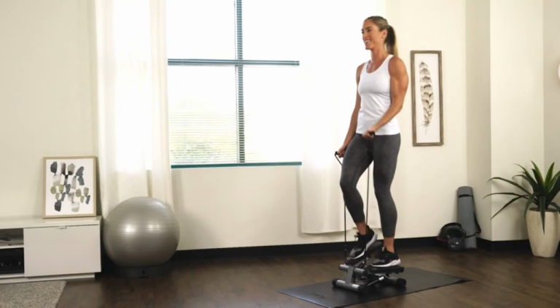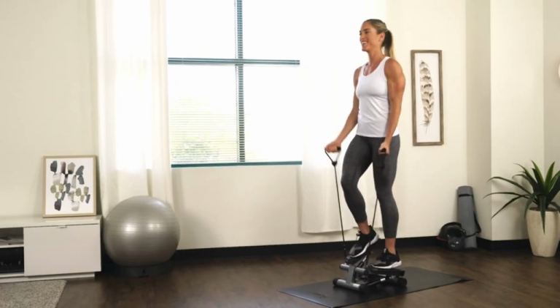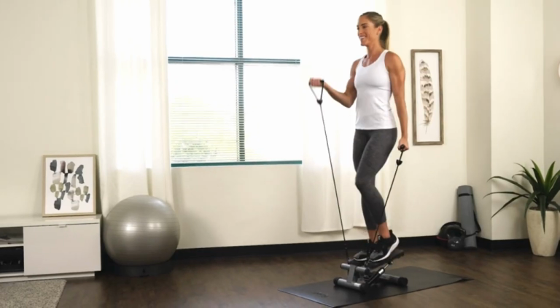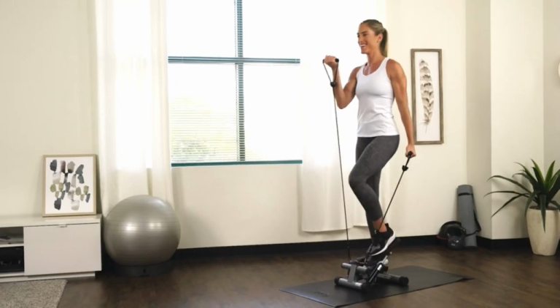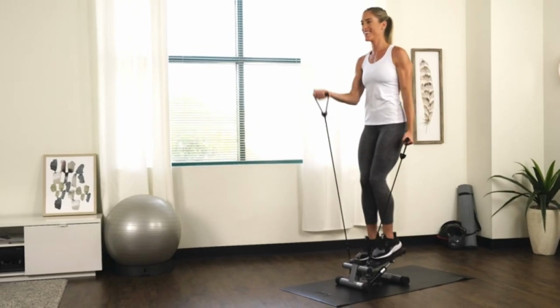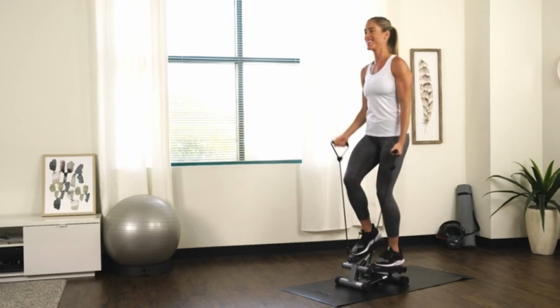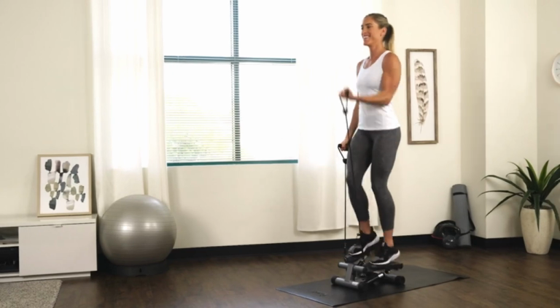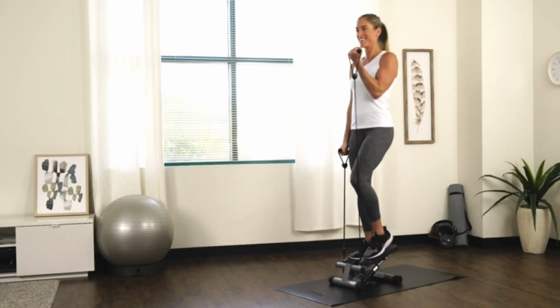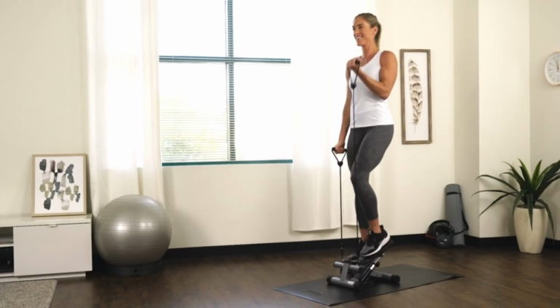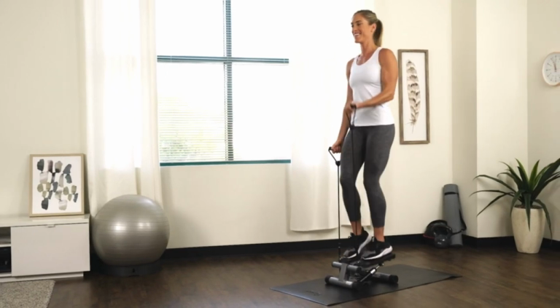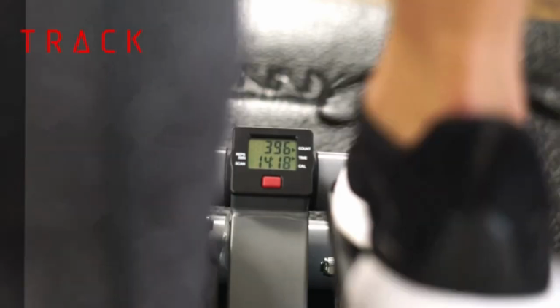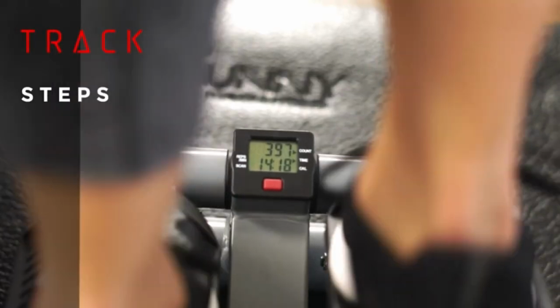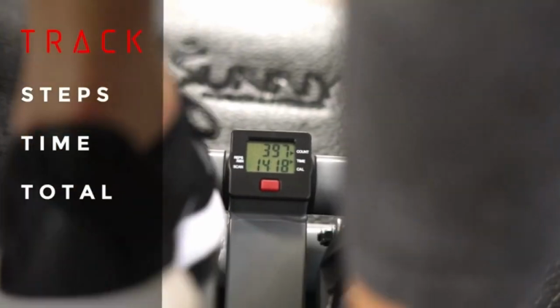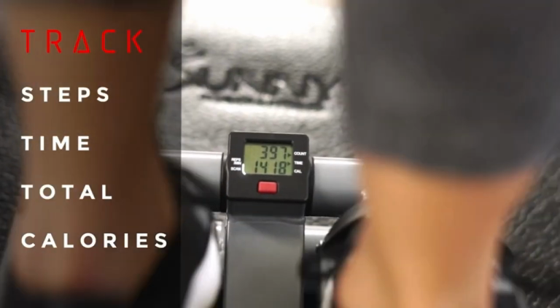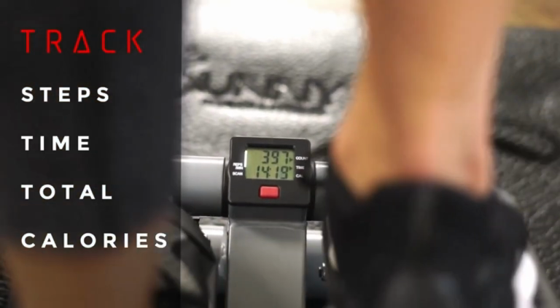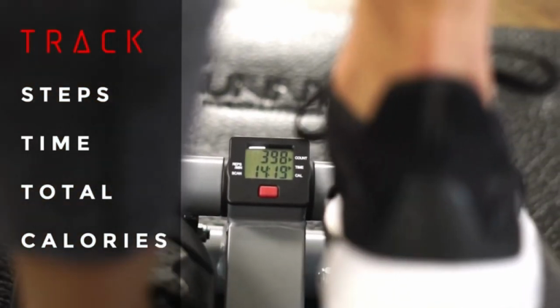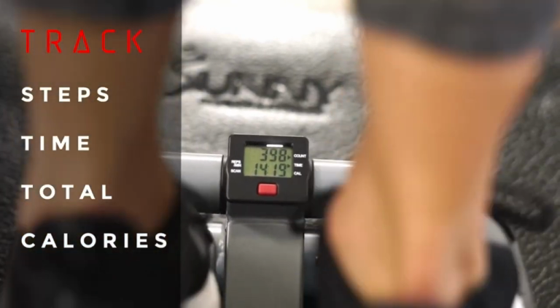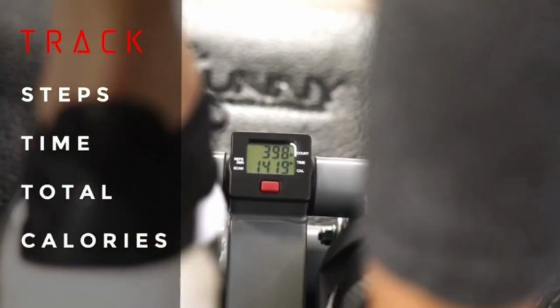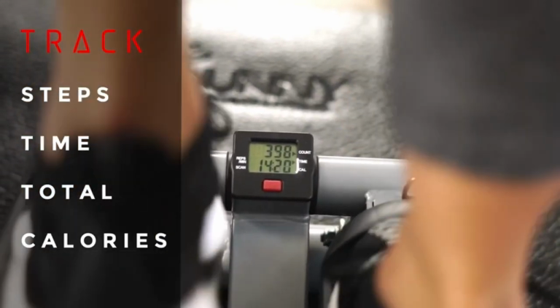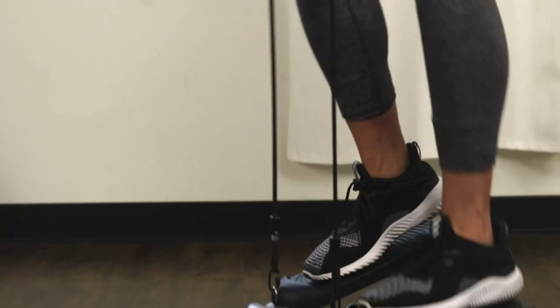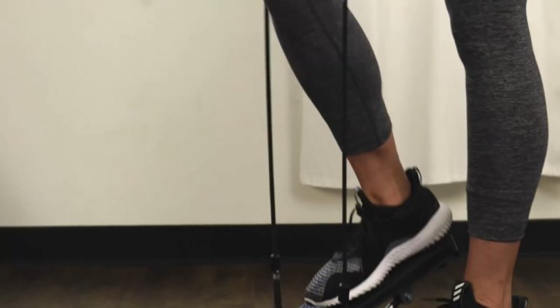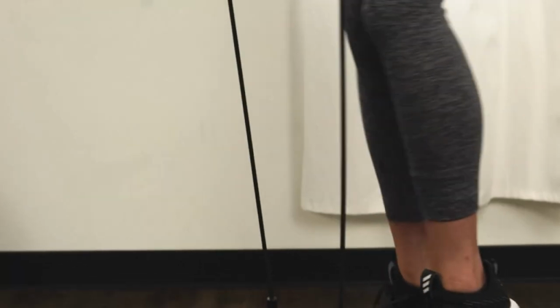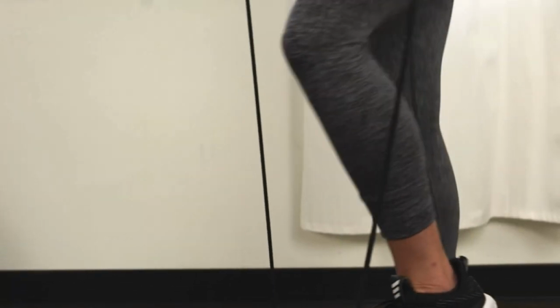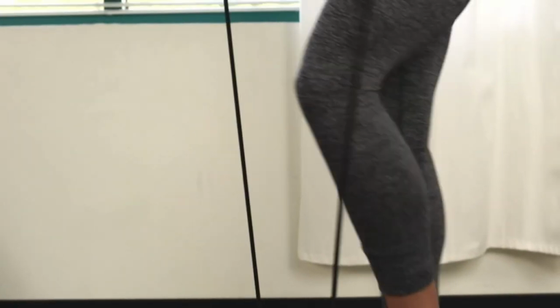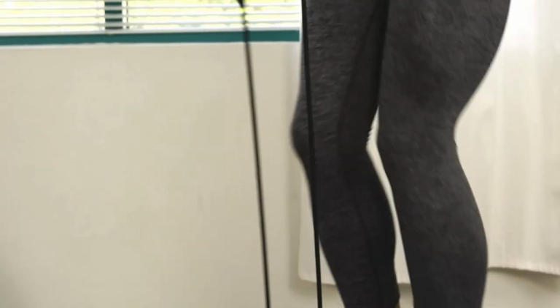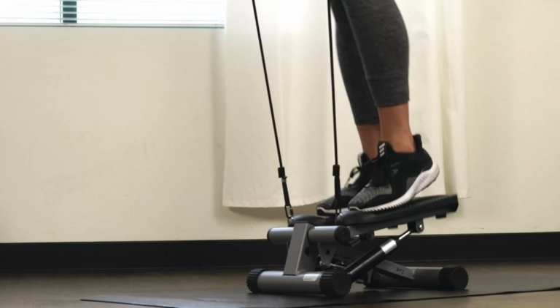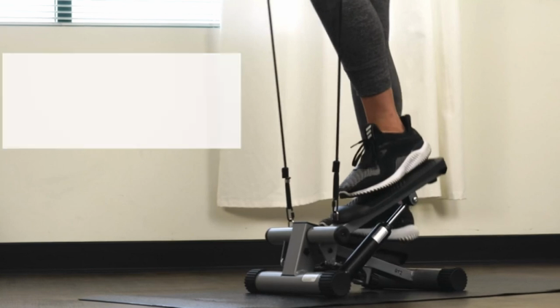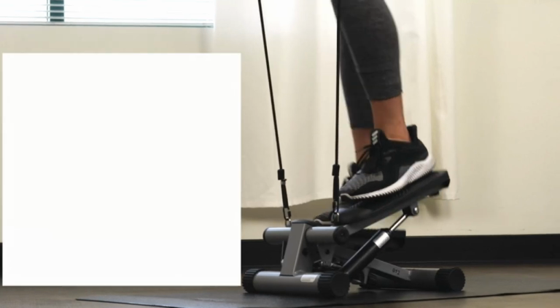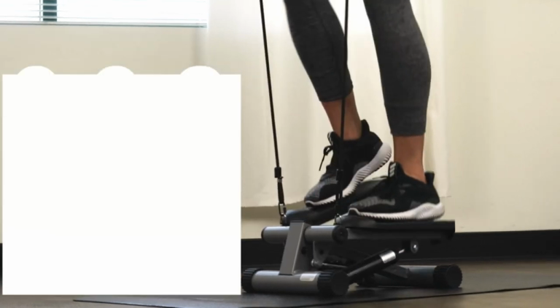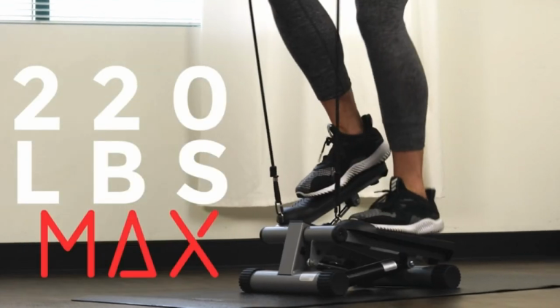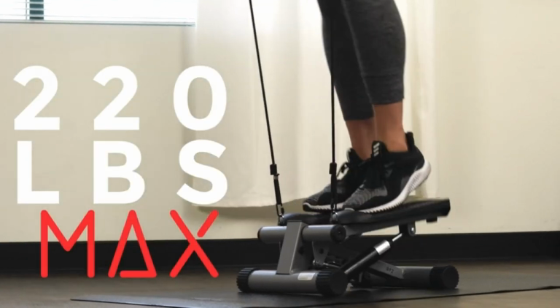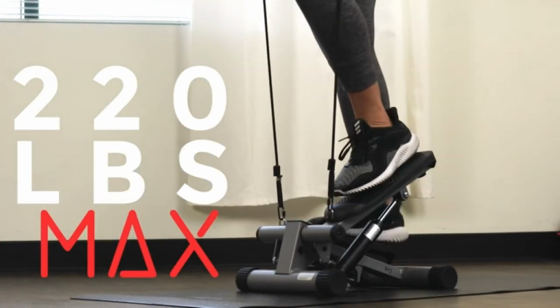Additionally, mini stepper exercises facilitate calorie burning and weight loss. By engaging in regular sessions, you can increase your metabolism and effectively burn a significant amount of fat.